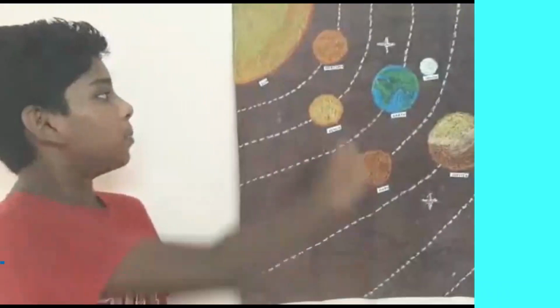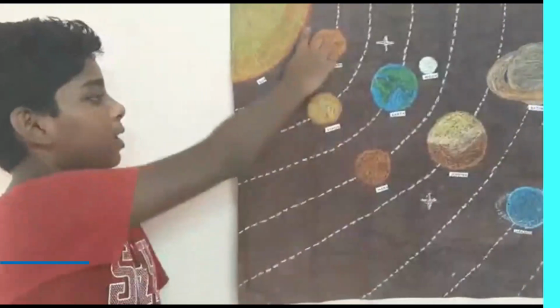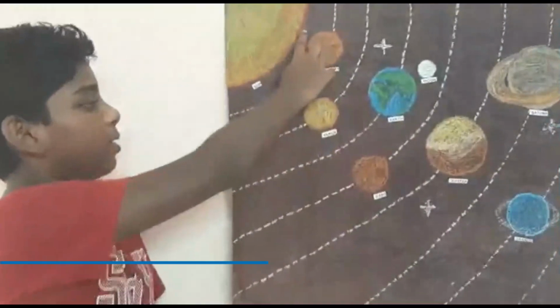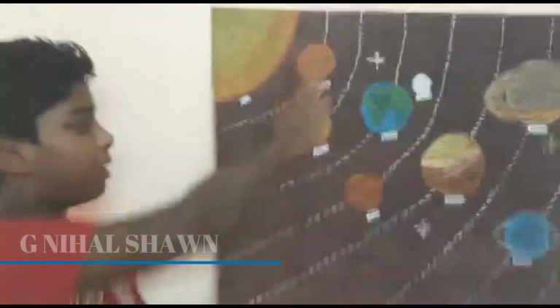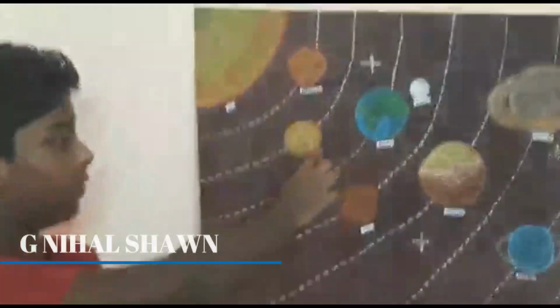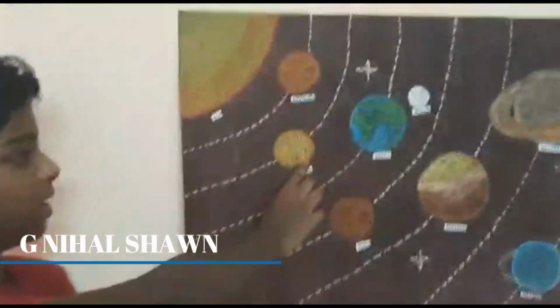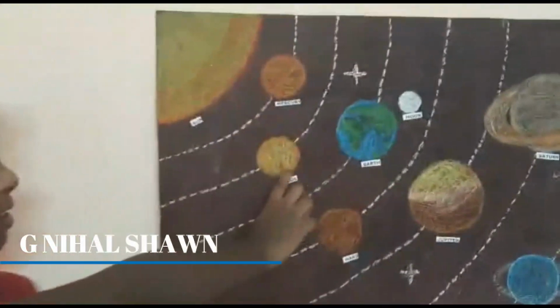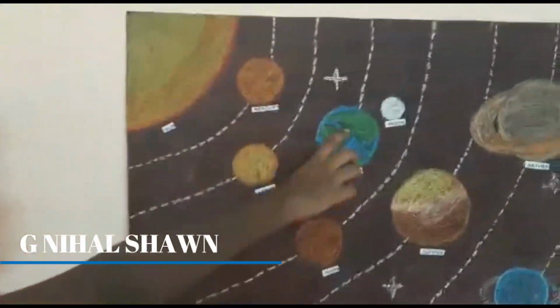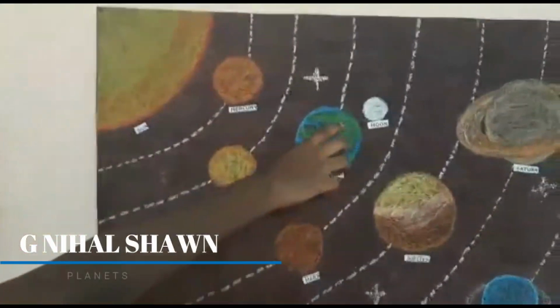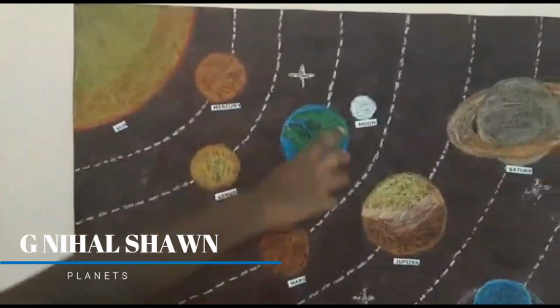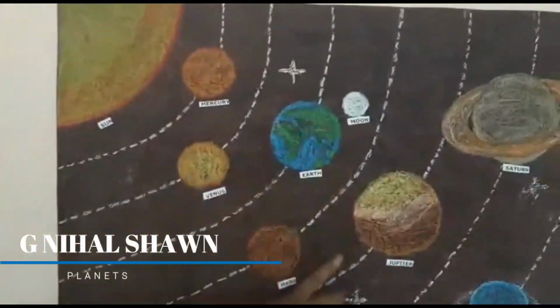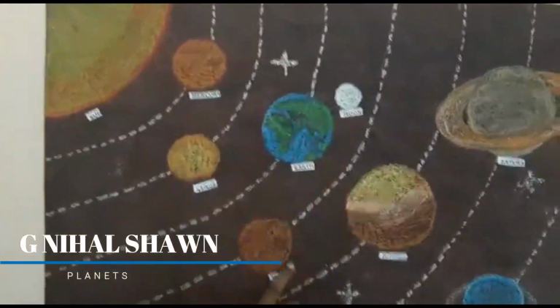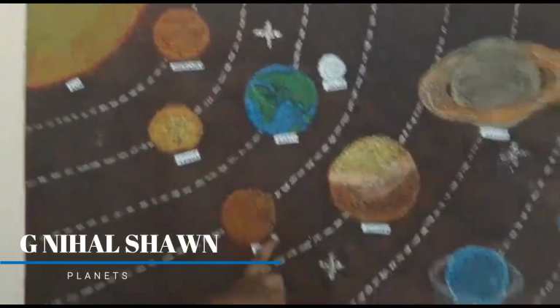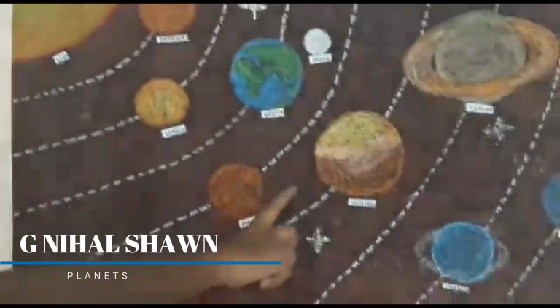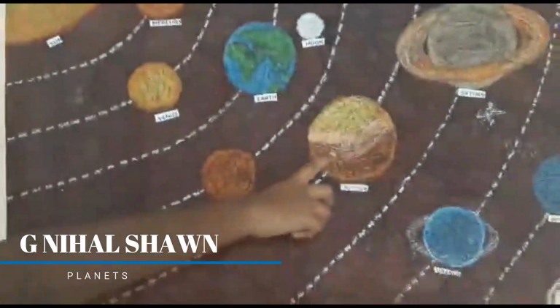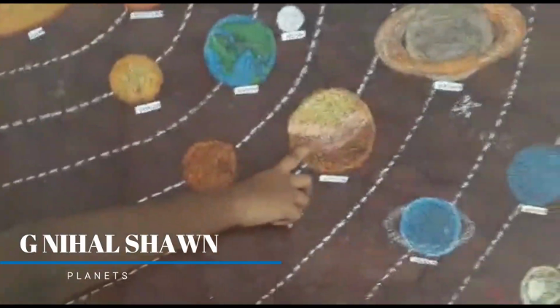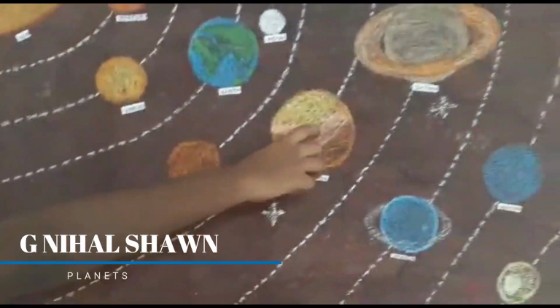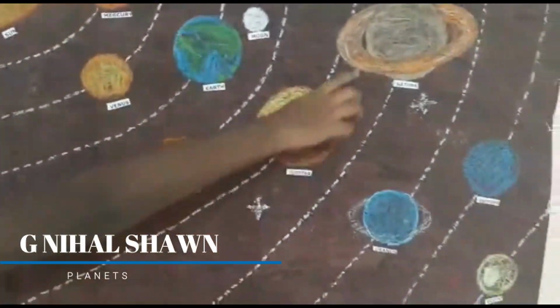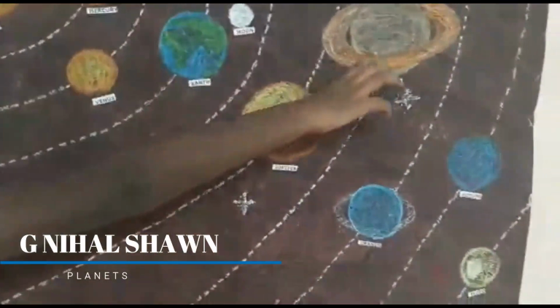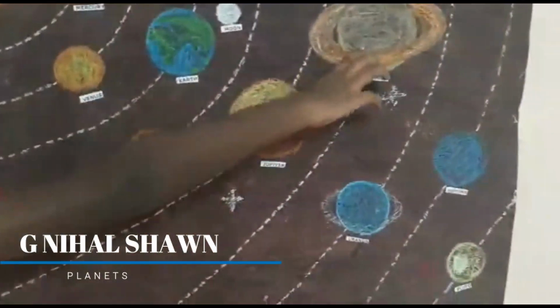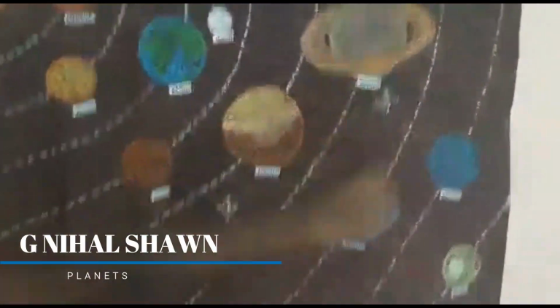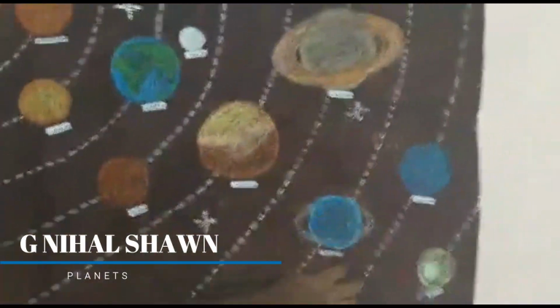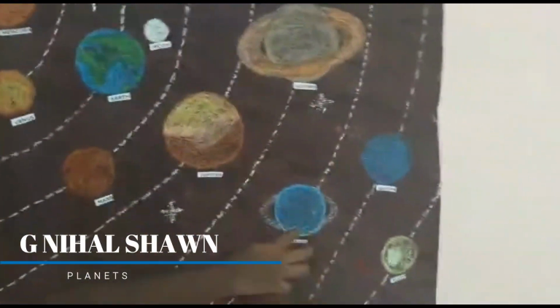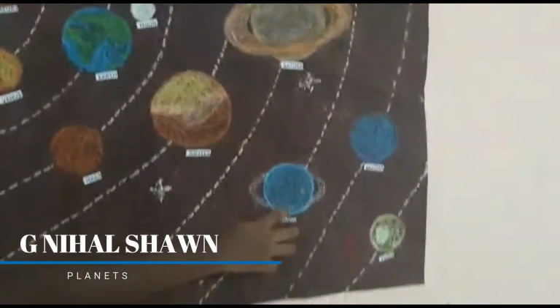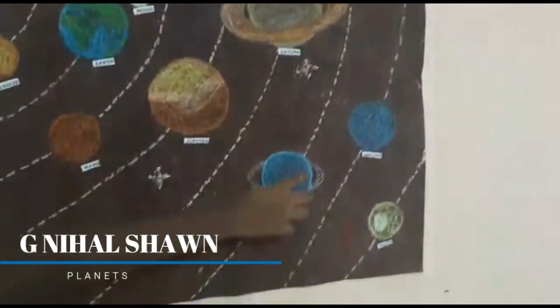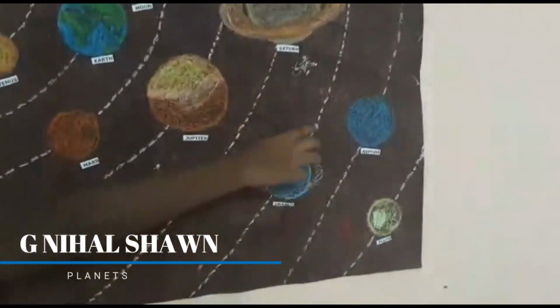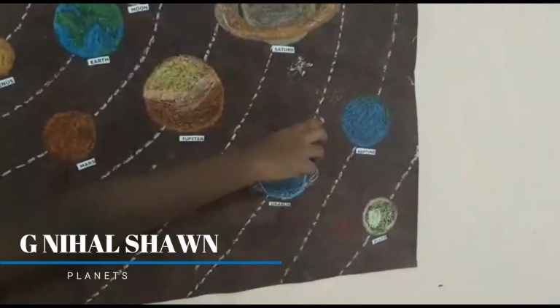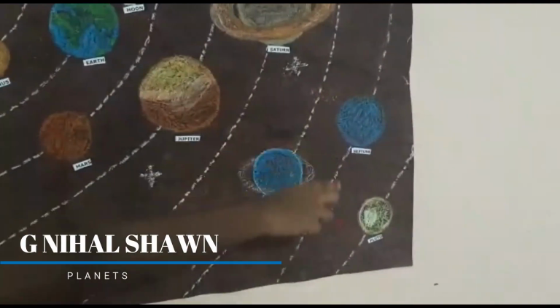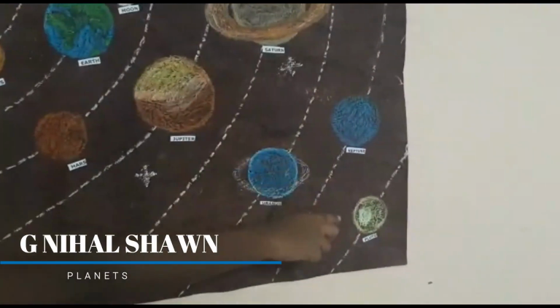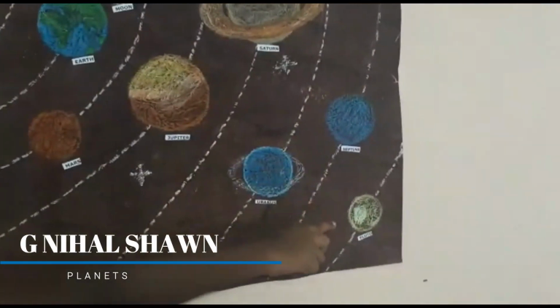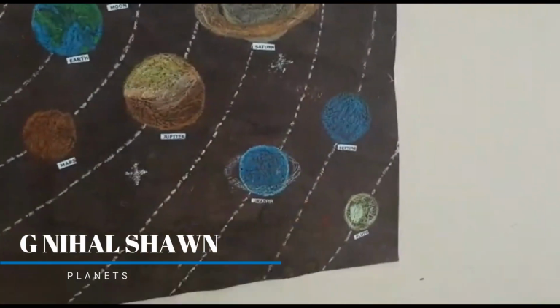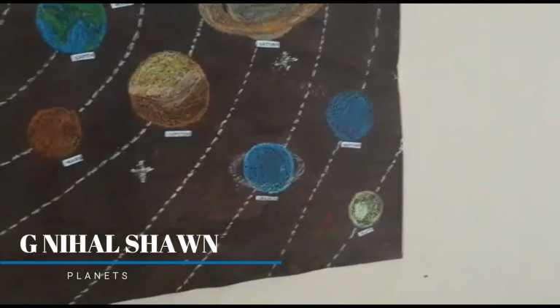Mercury, Venus, Earth, Mars, Jupiter, Saturn, Venus, Neptune, Pluto.